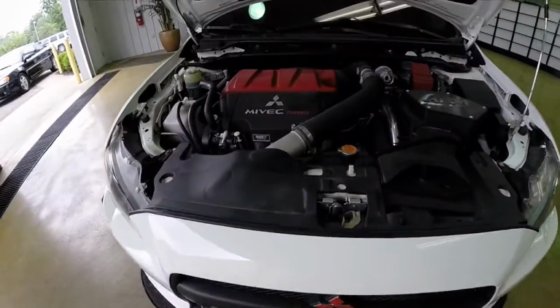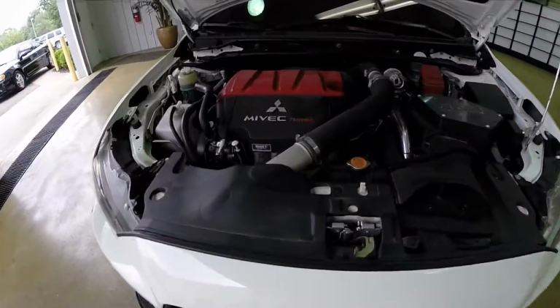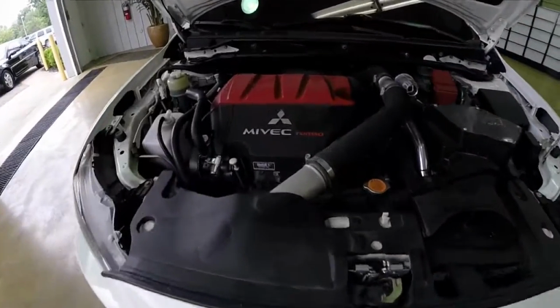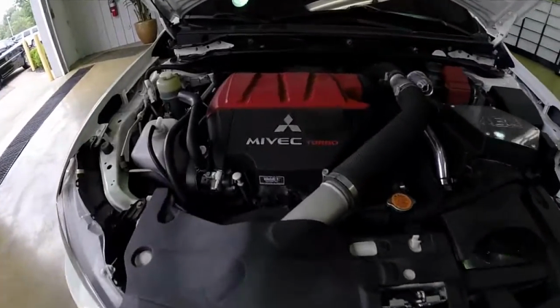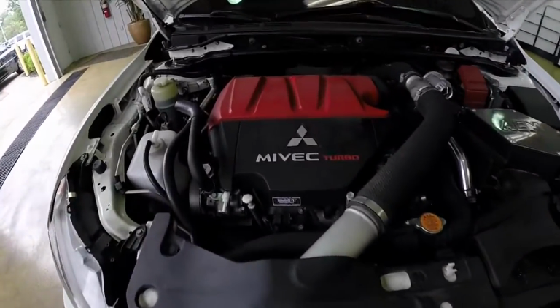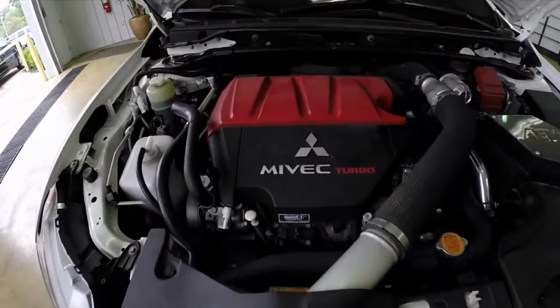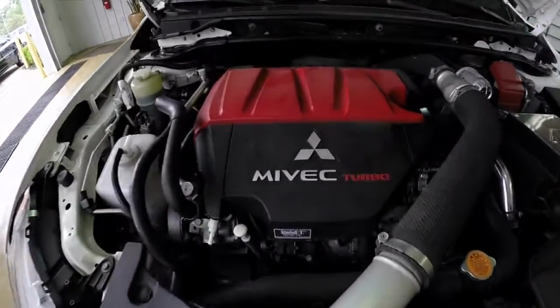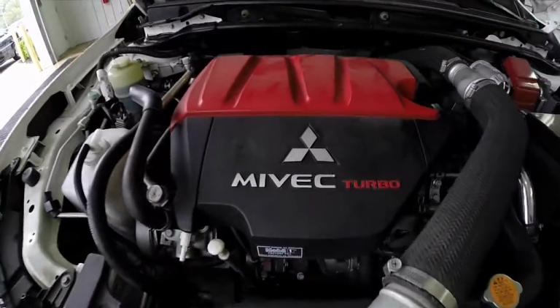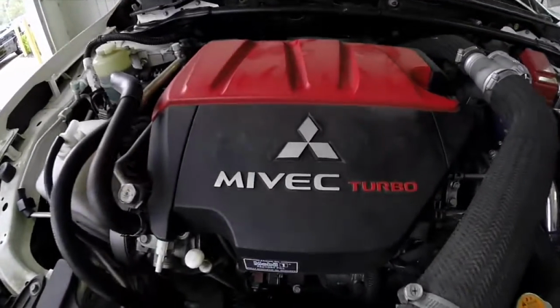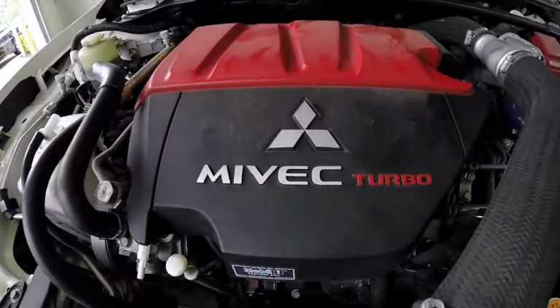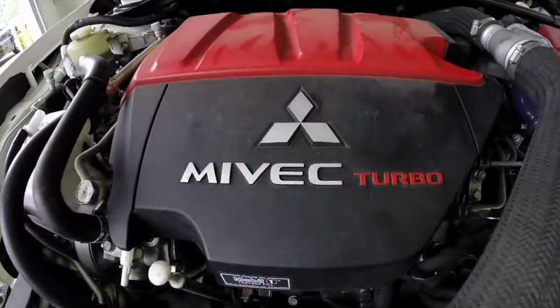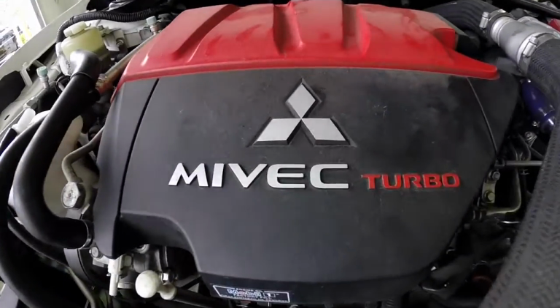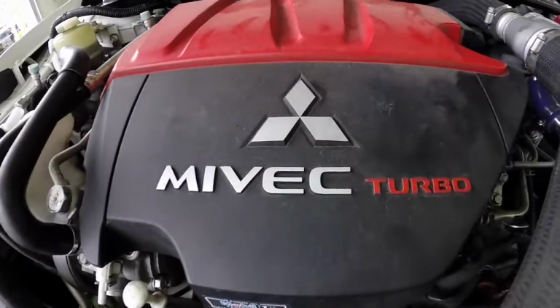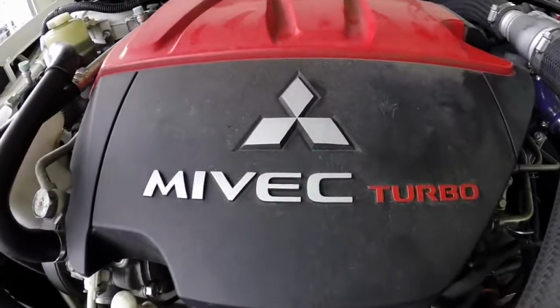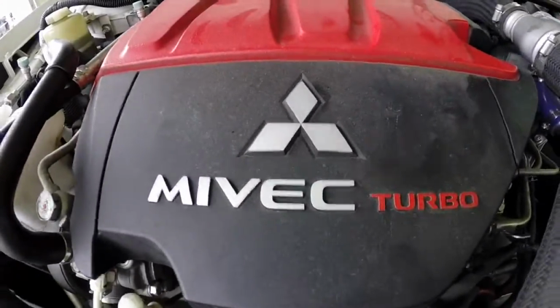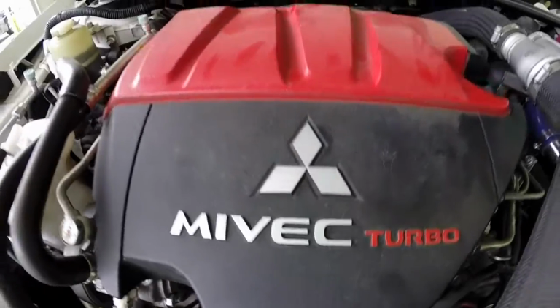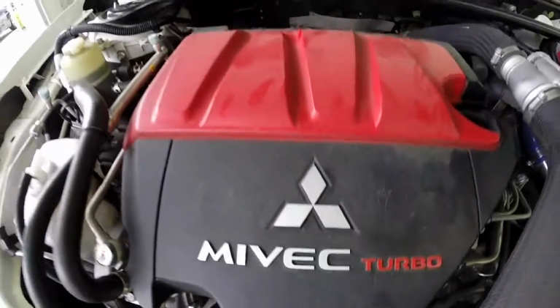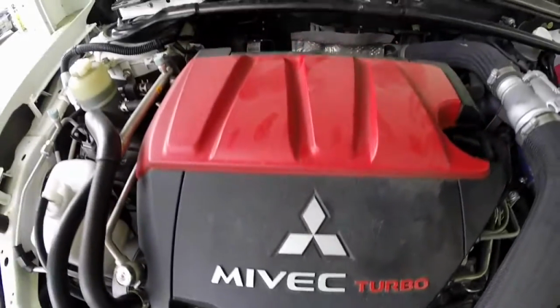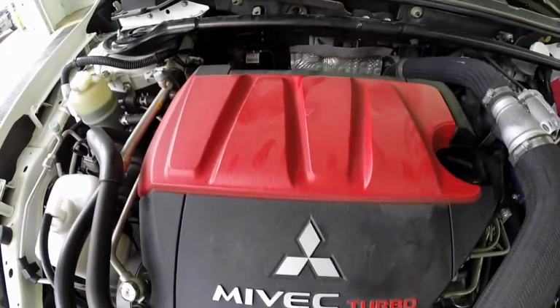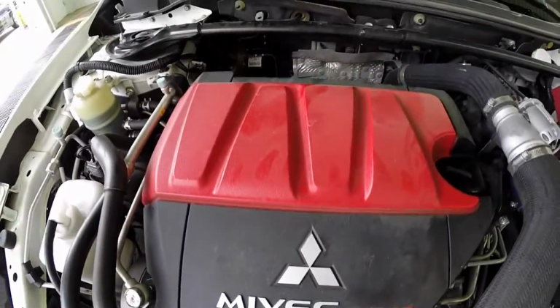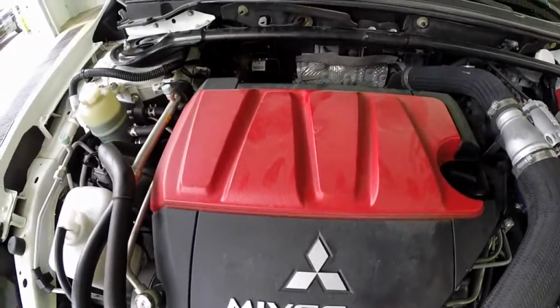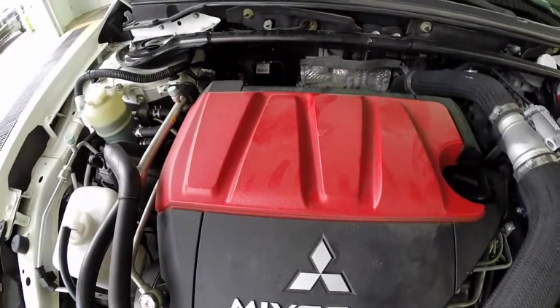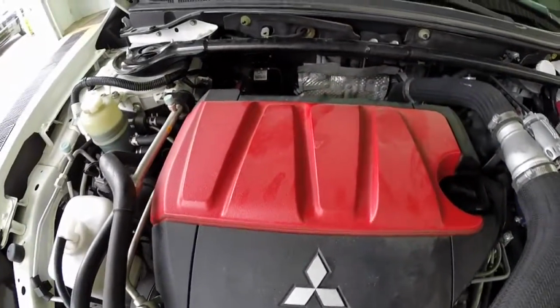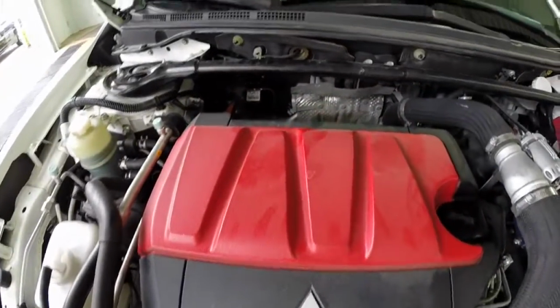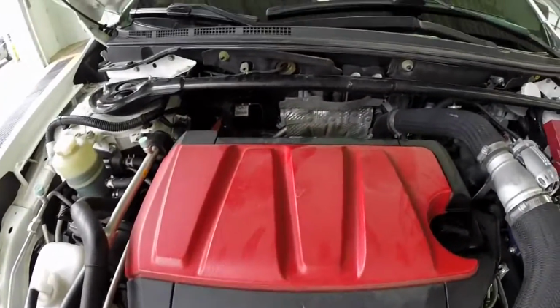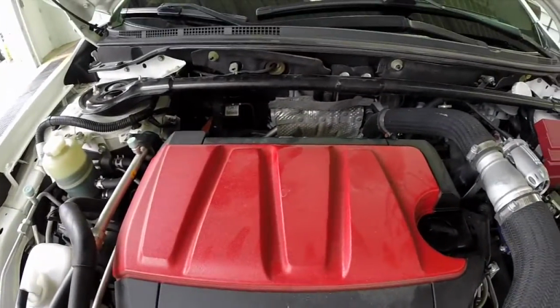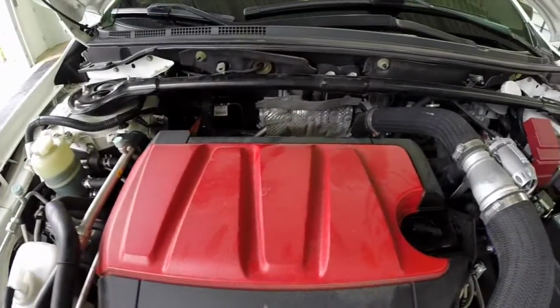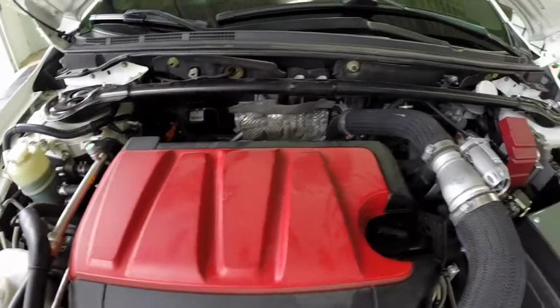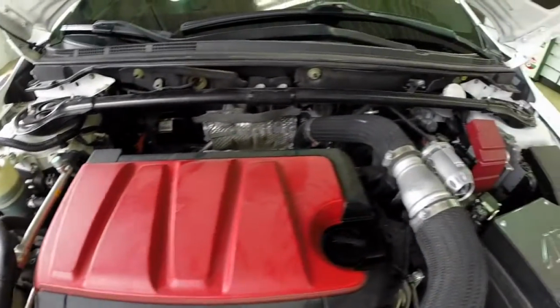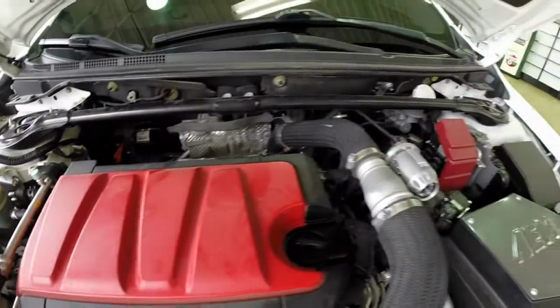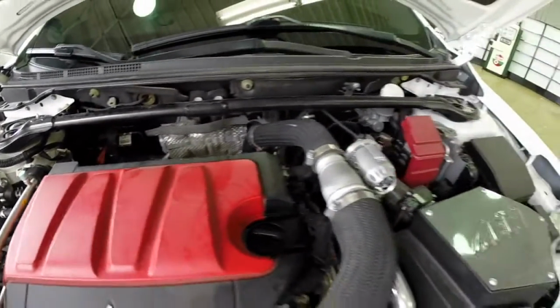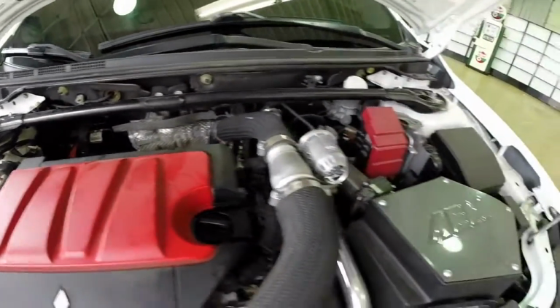The engine is a two-liter four-cylinder turbocharged with direct injection.